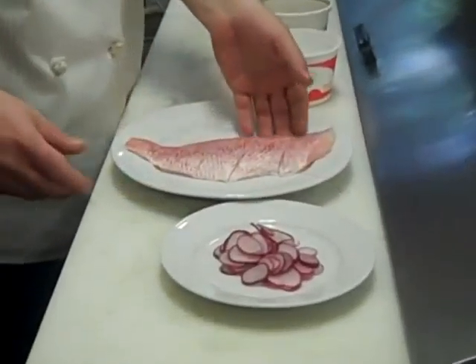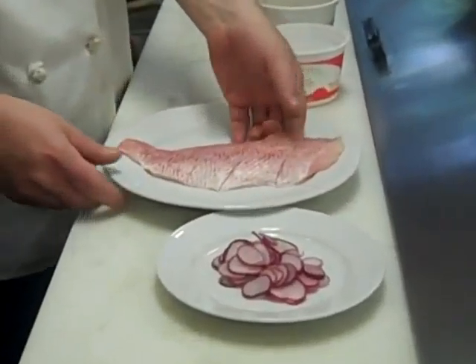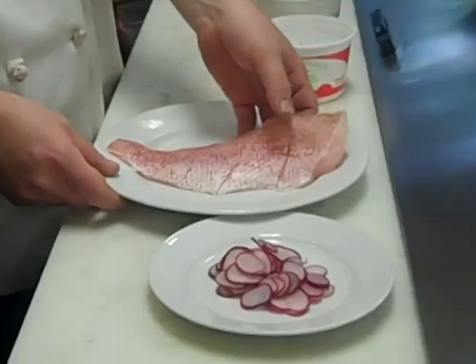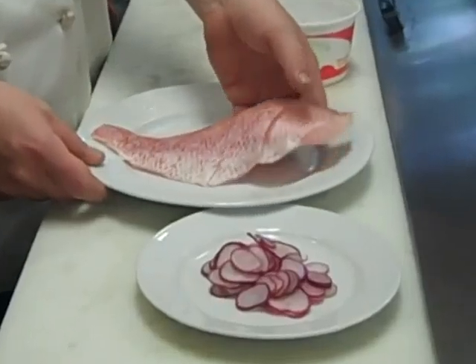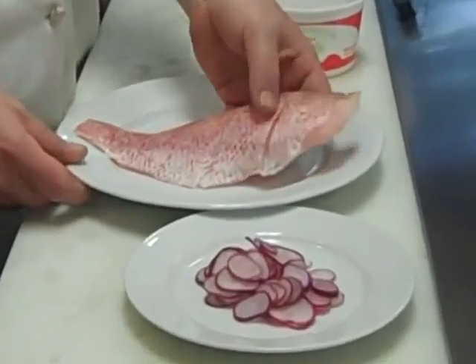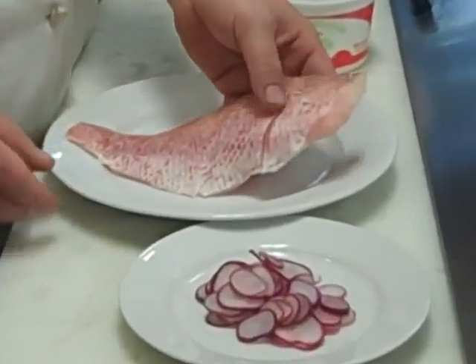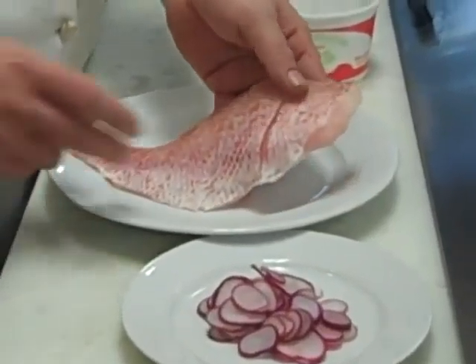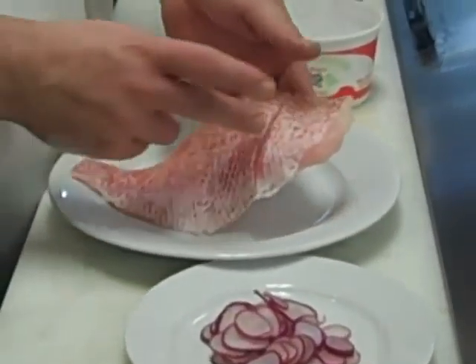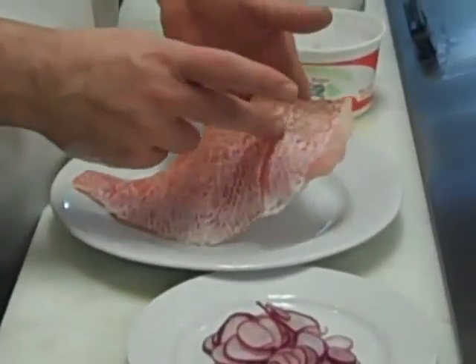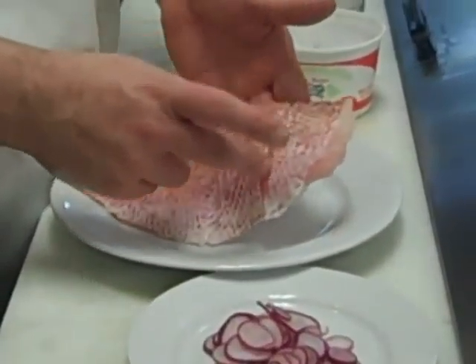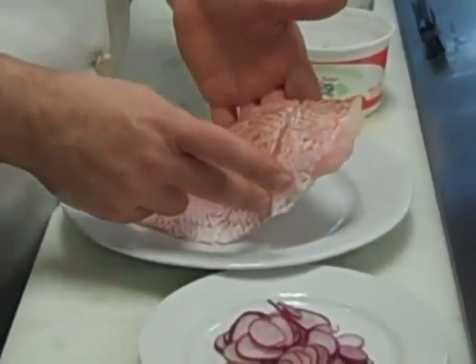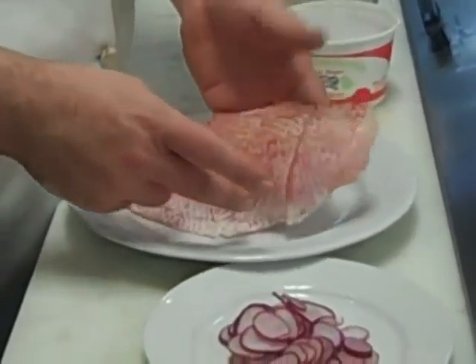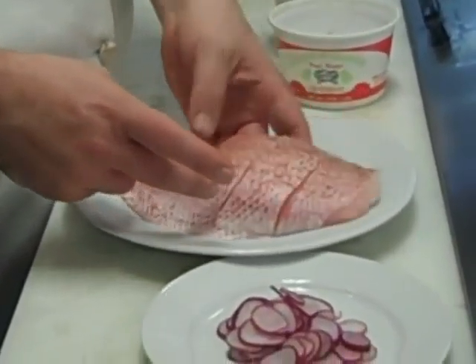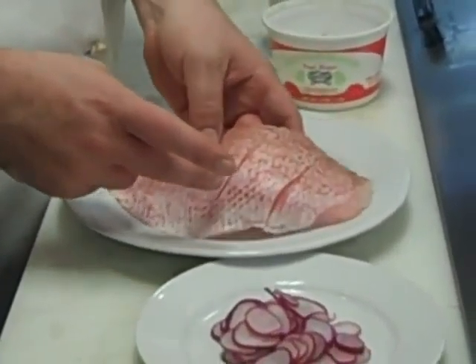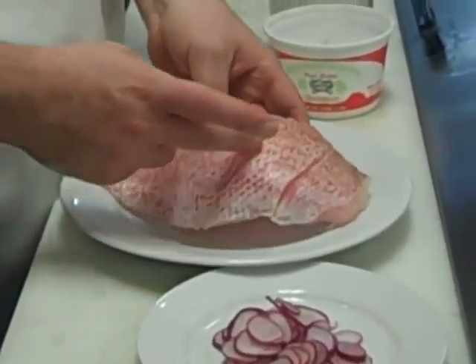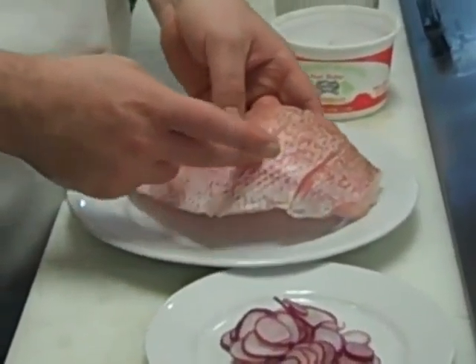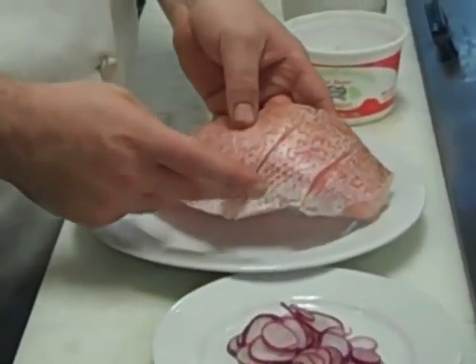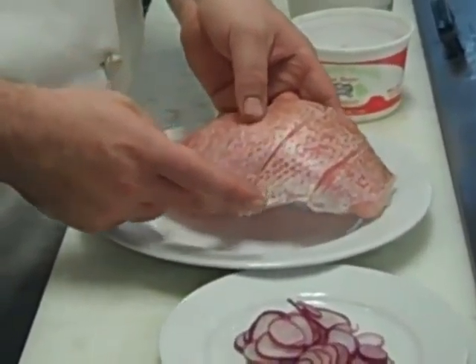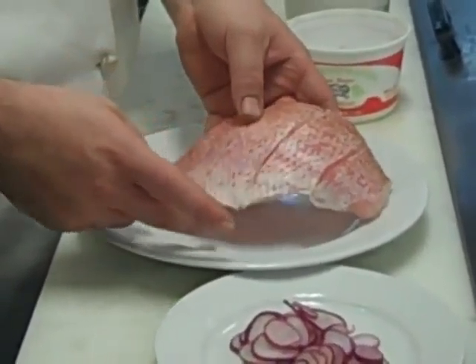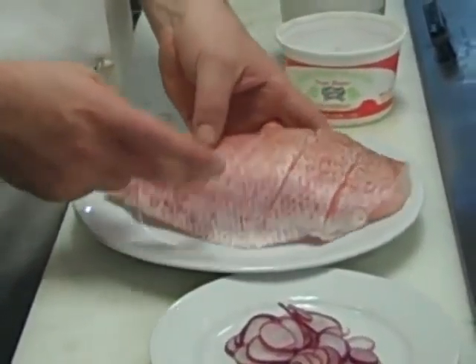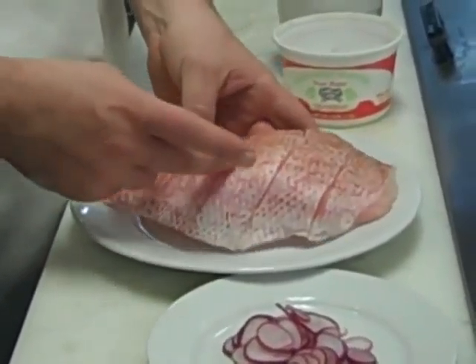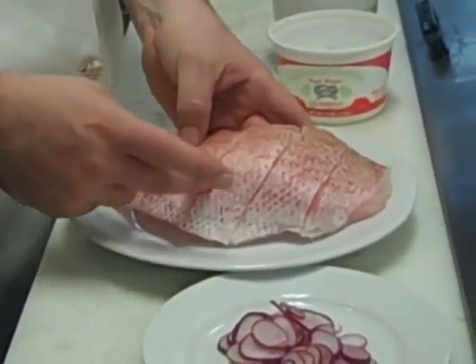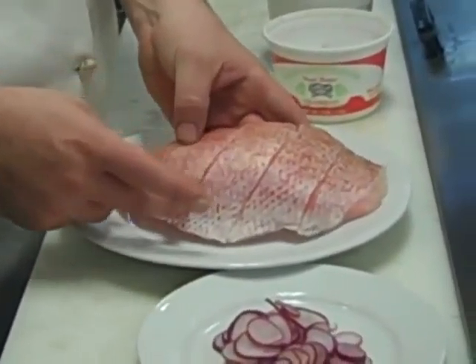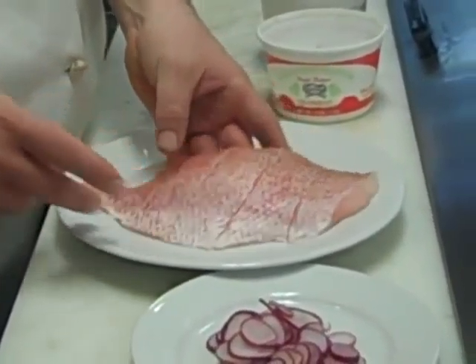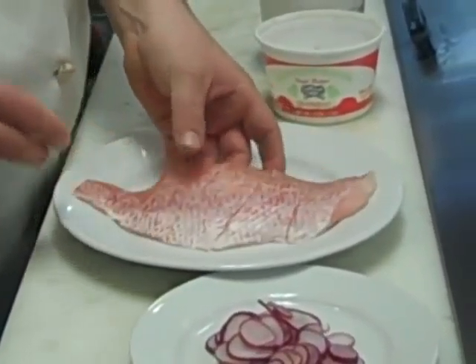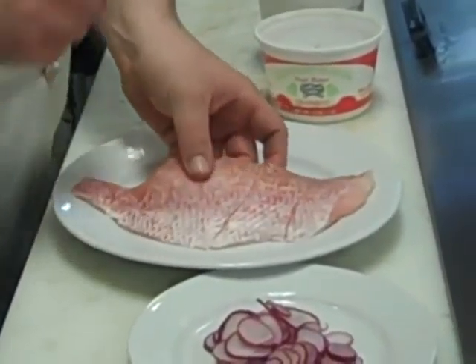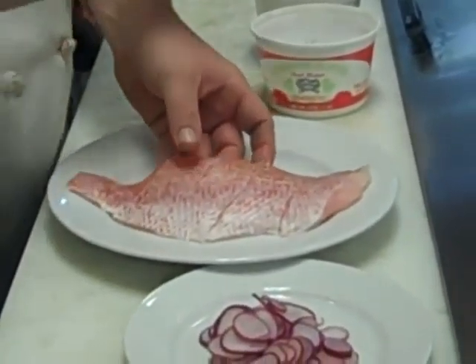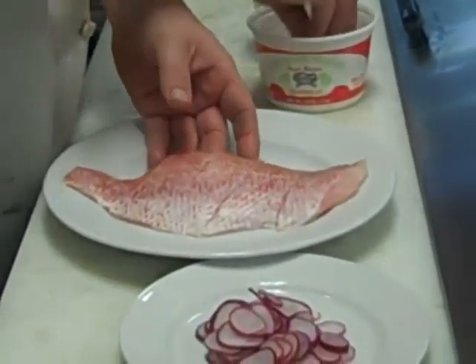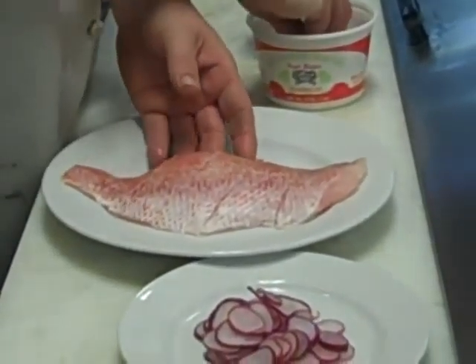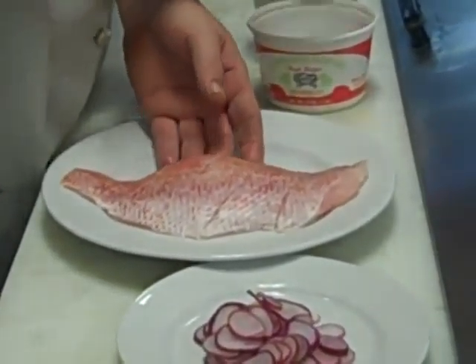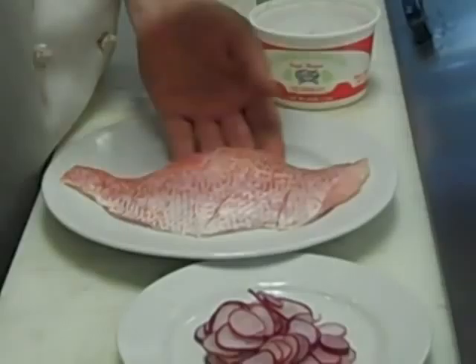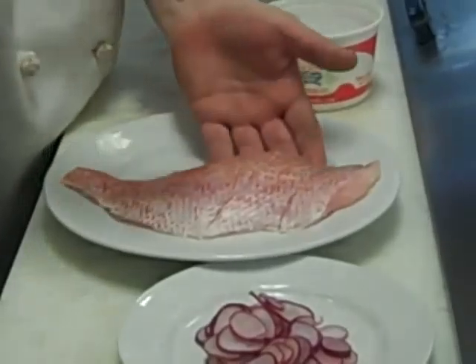As you can see, I've taken the skin of the fish and just scored it across. I've got salt and pepper on there.